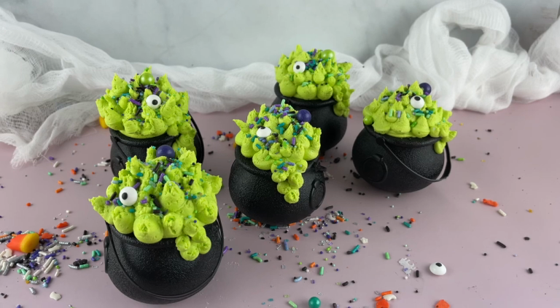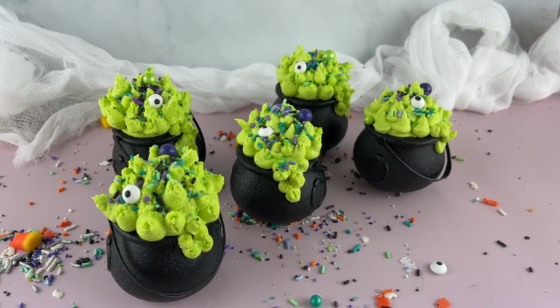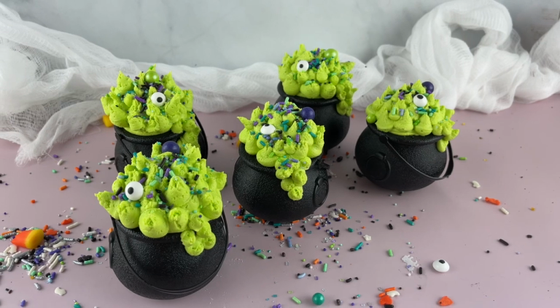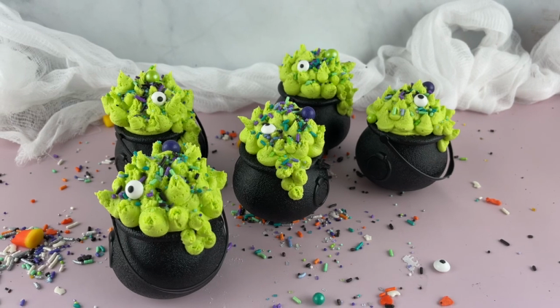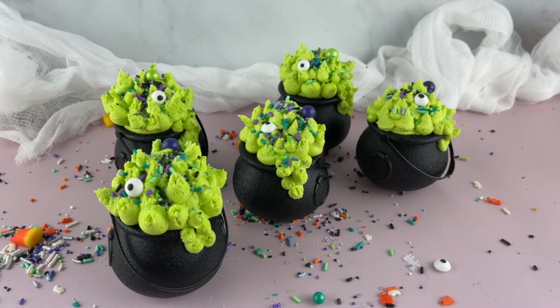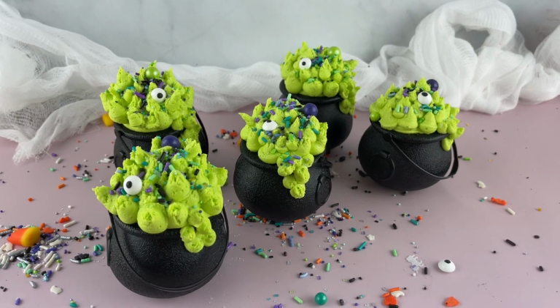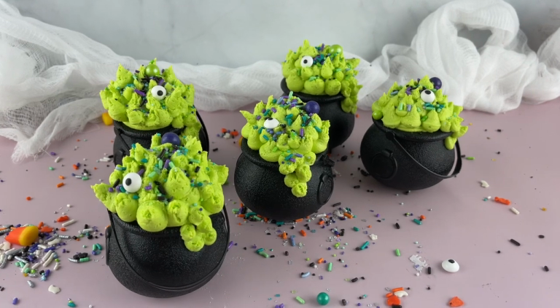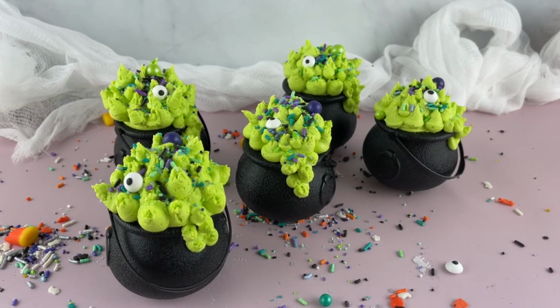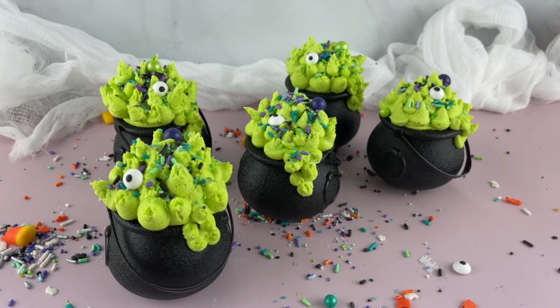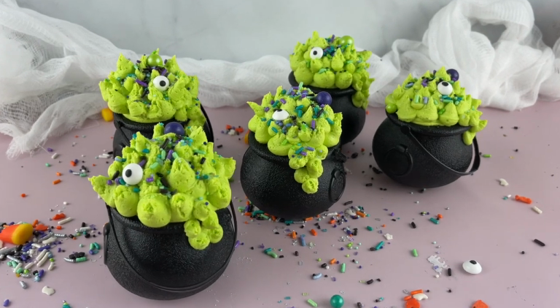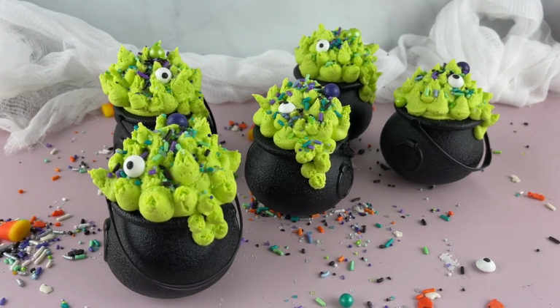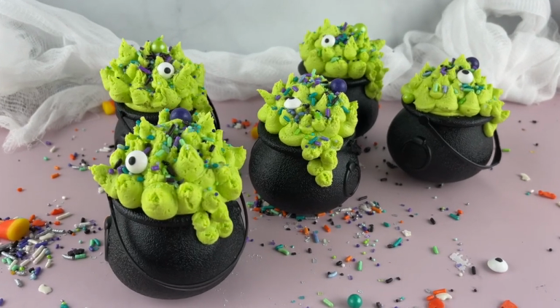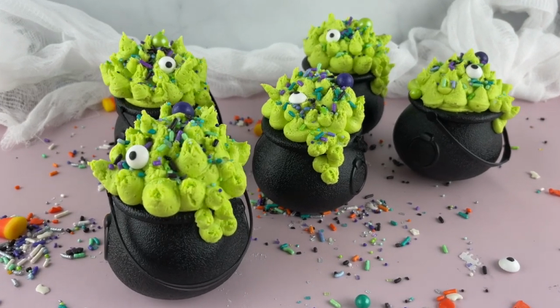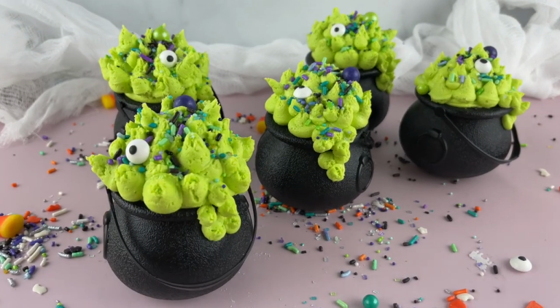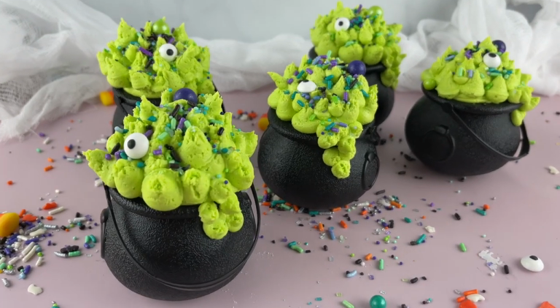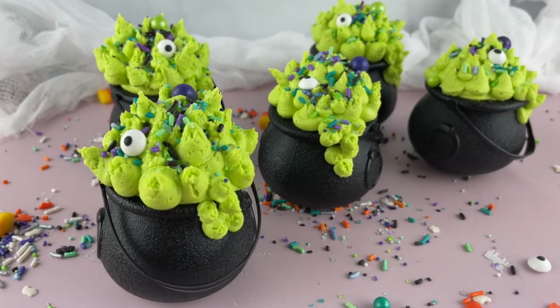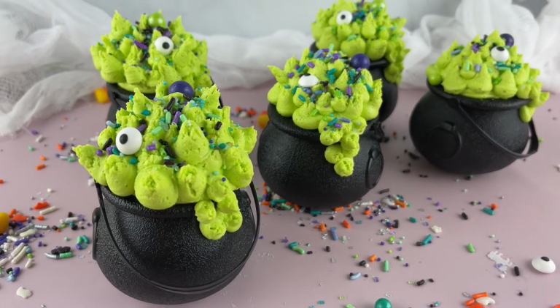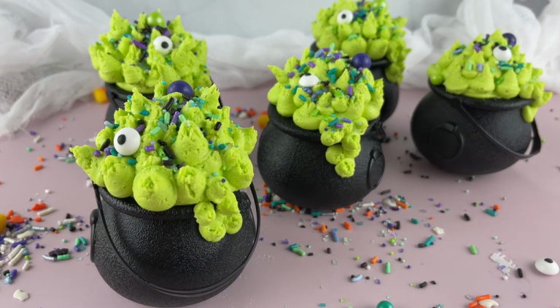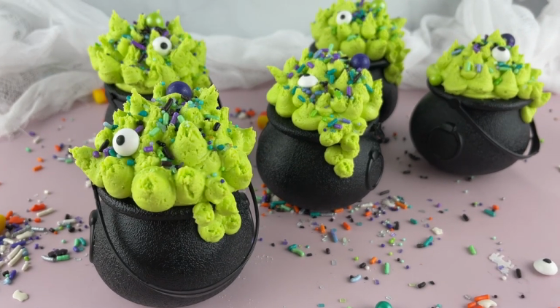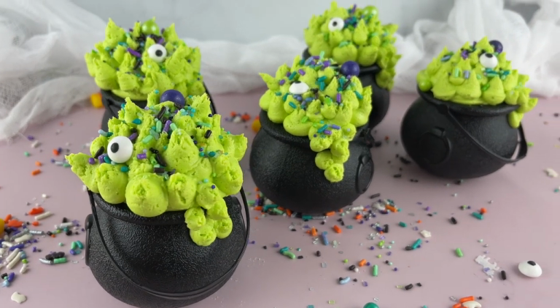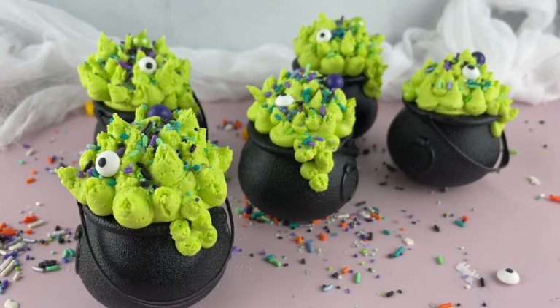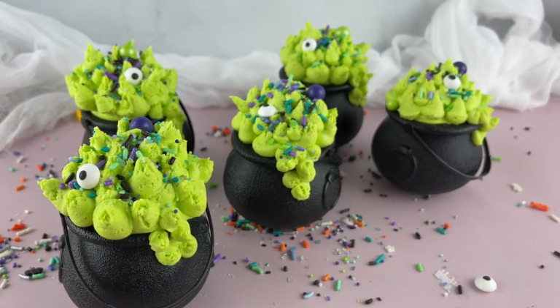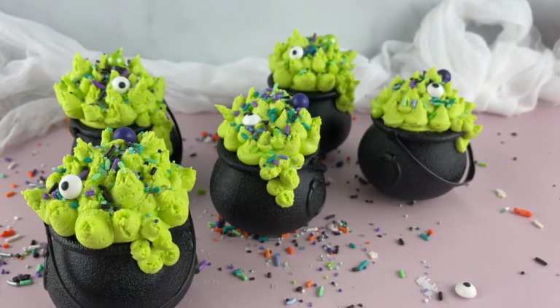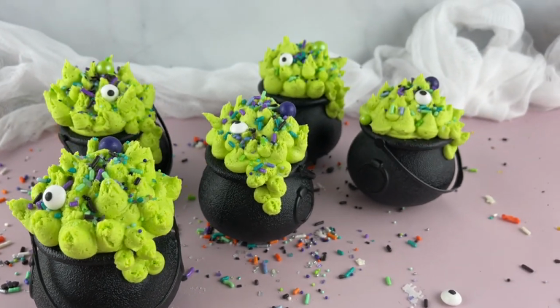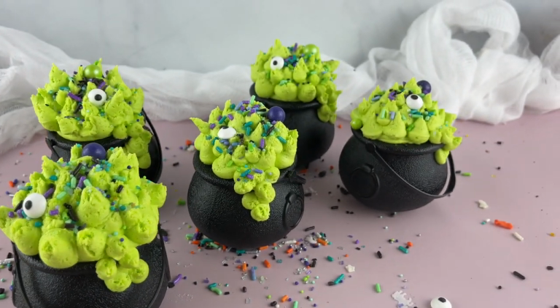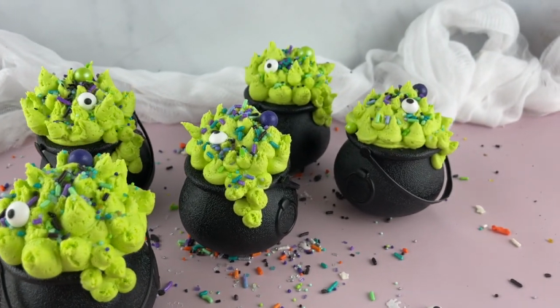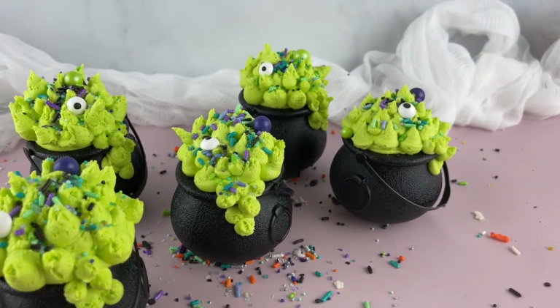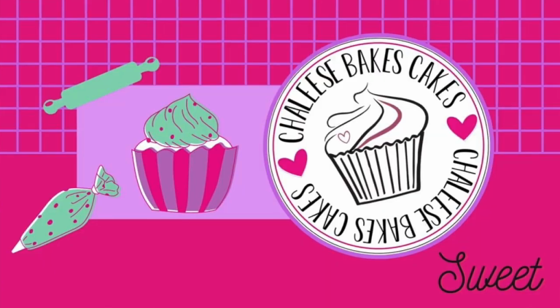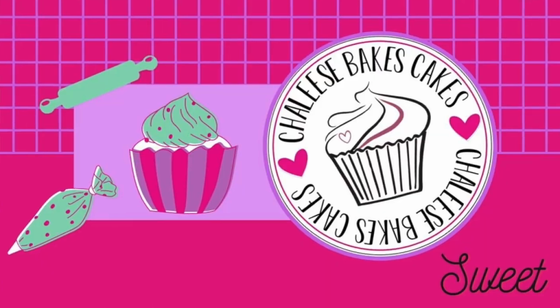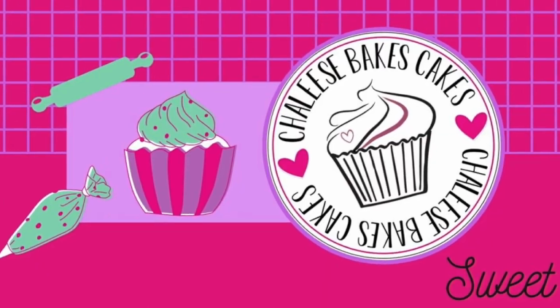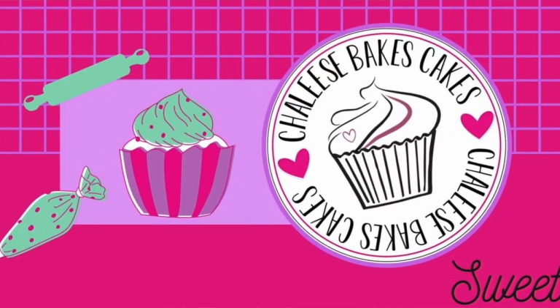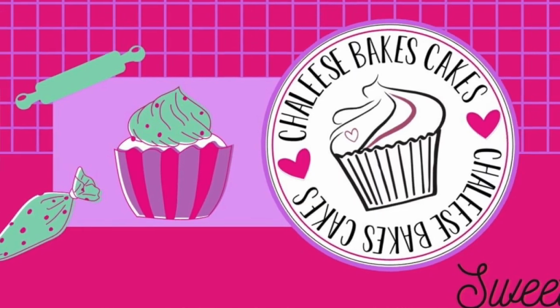I'm going to show you guys another fun and easy Halloween treat. Welcome back to Julie's Bakes Cakes.